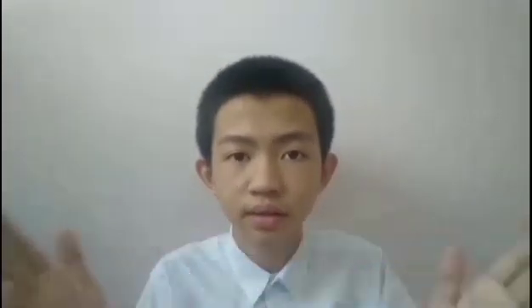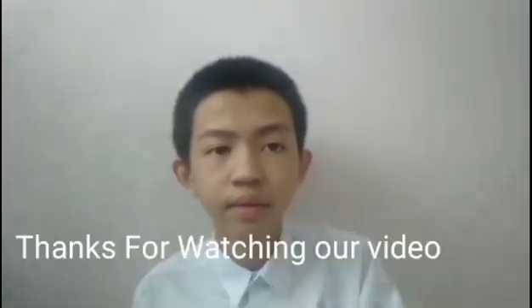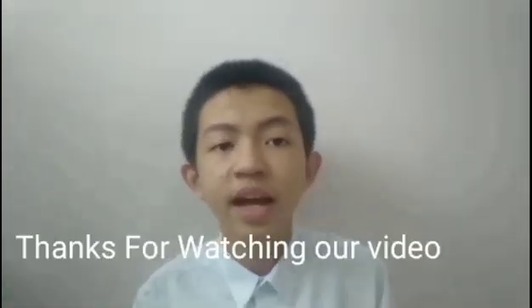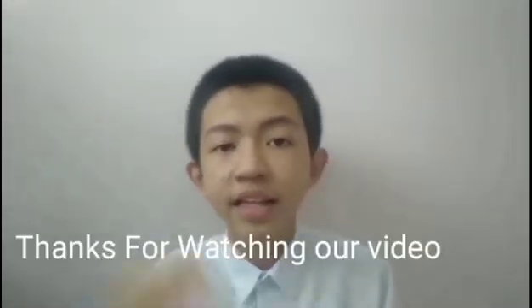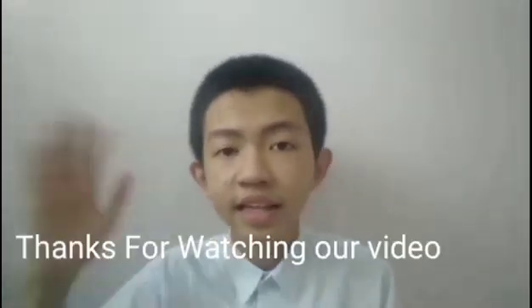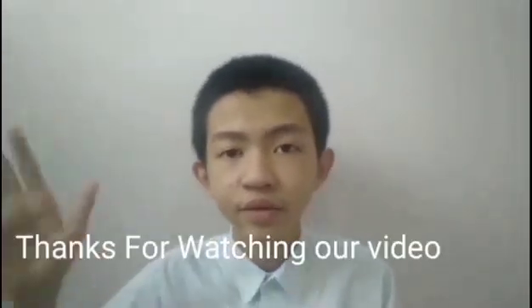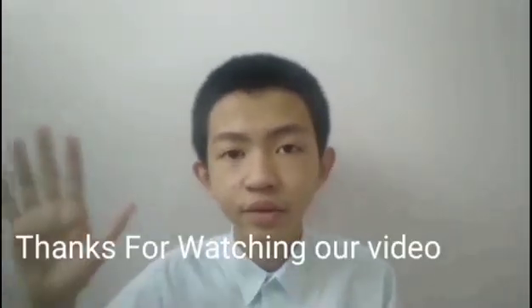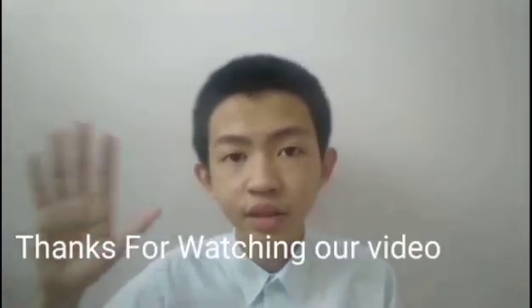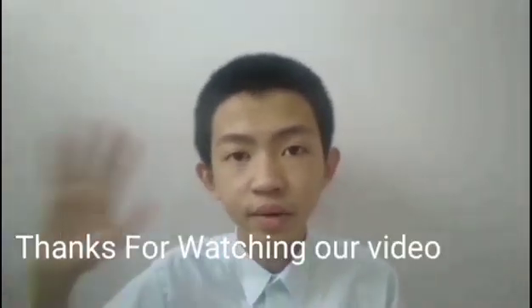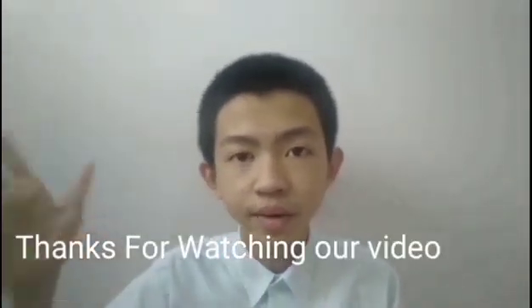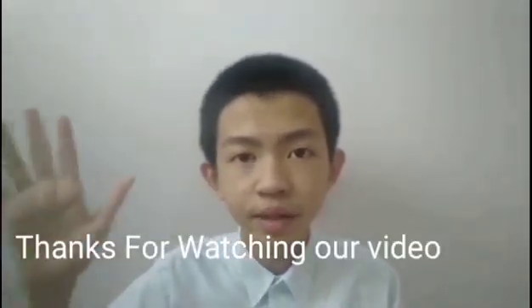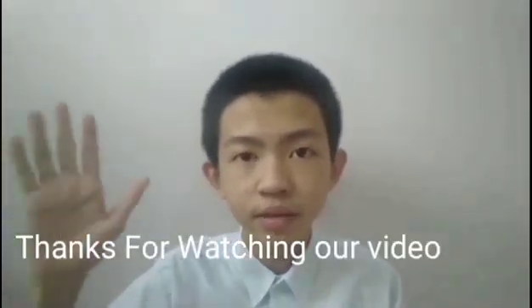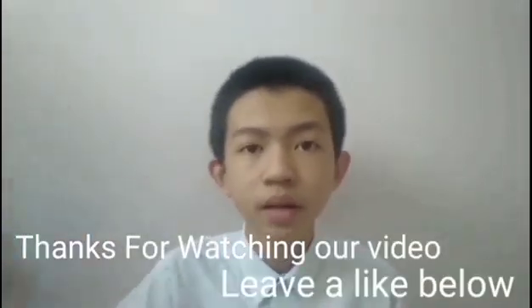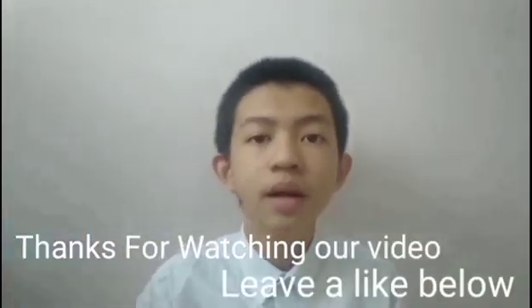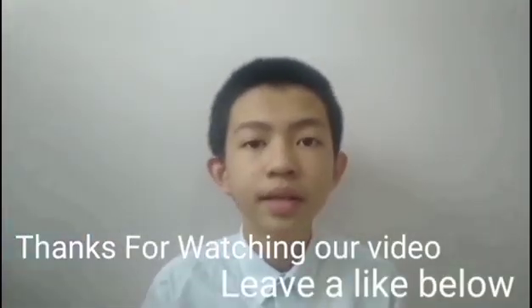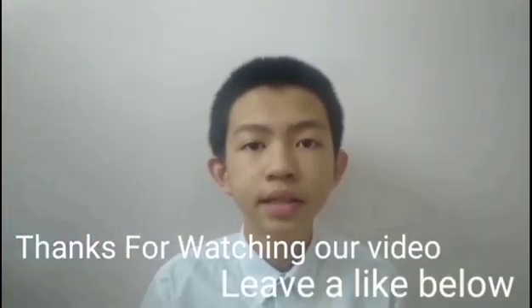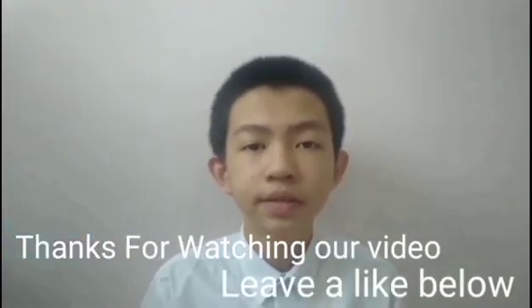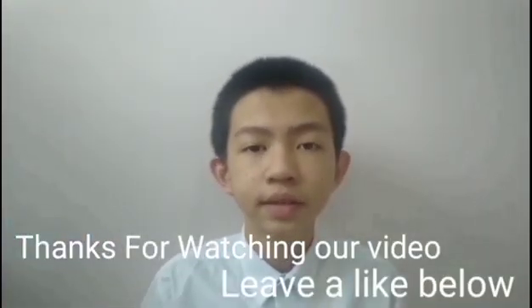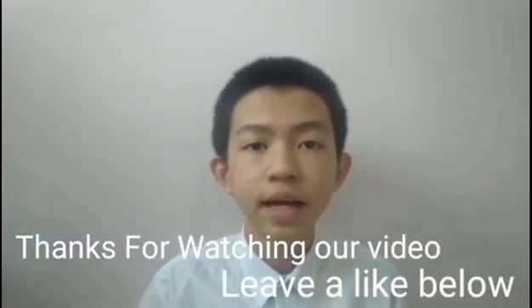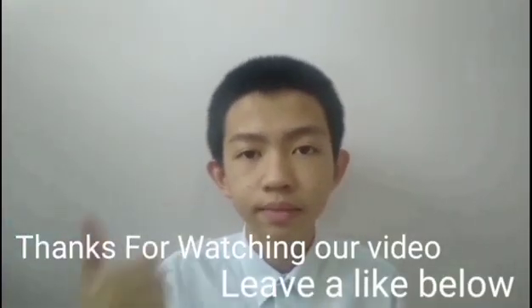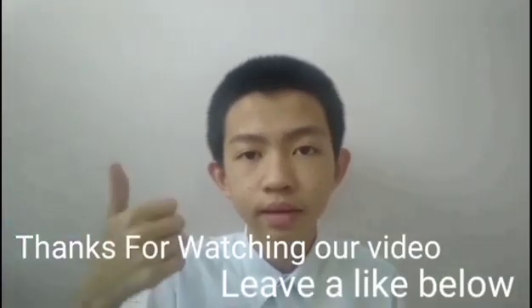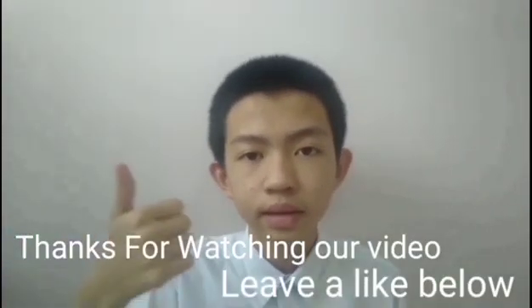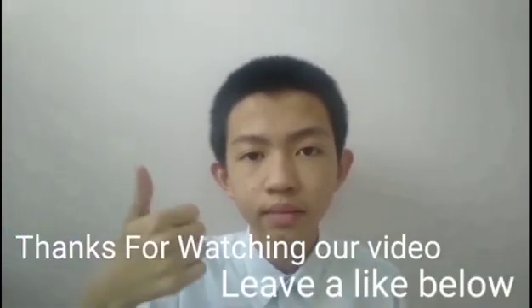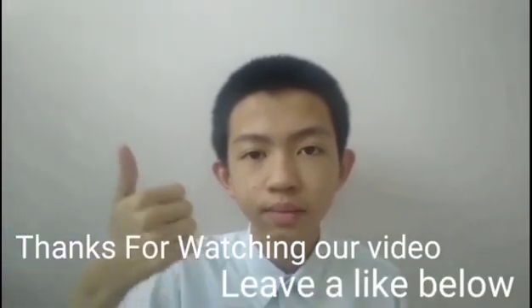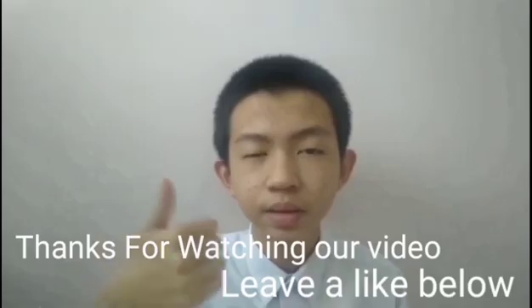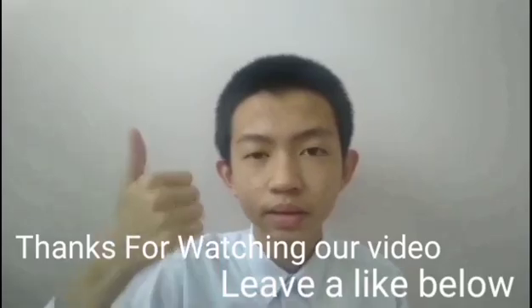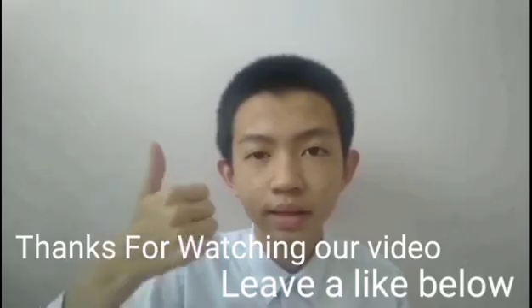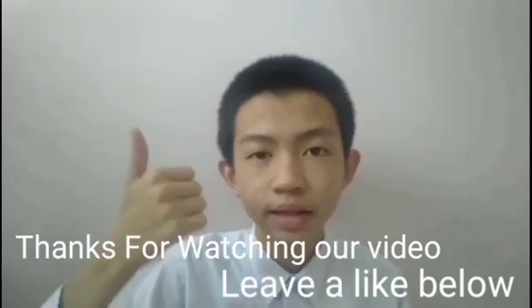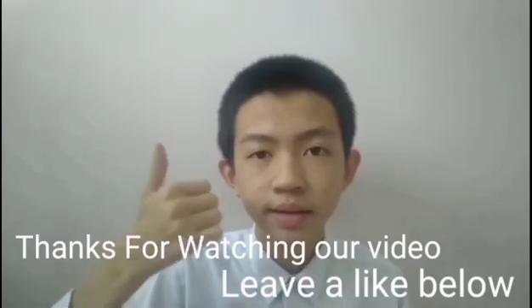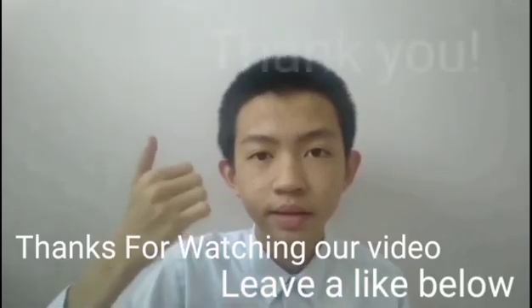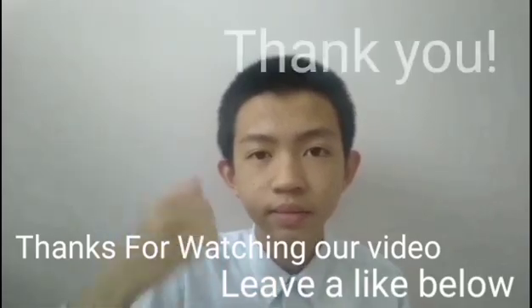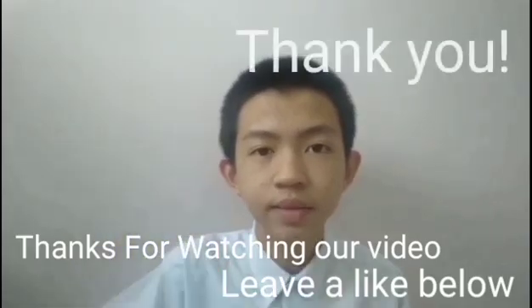Thanks for watching our video. Please leave a like below. Thank you.